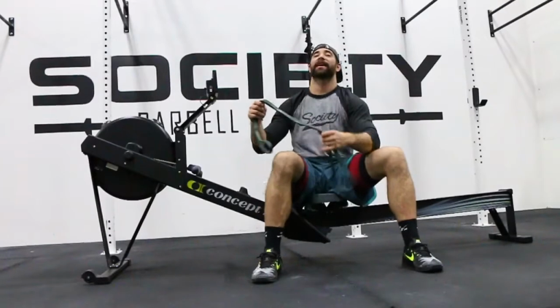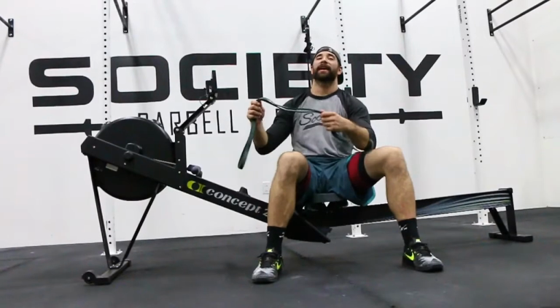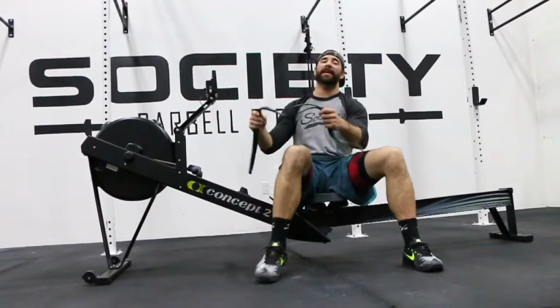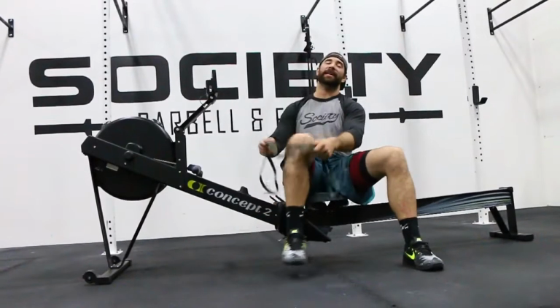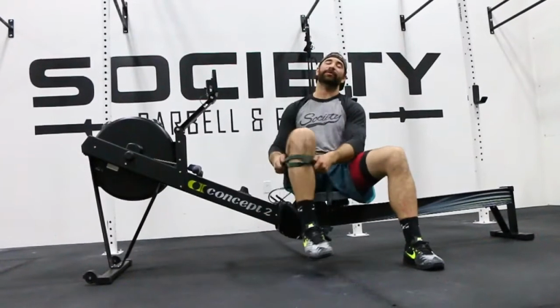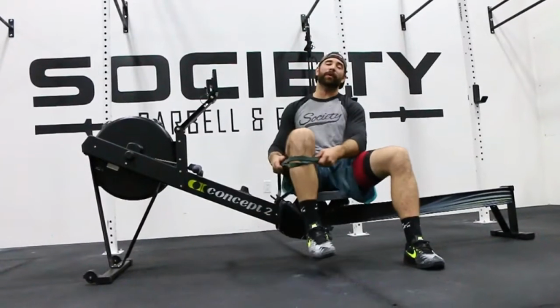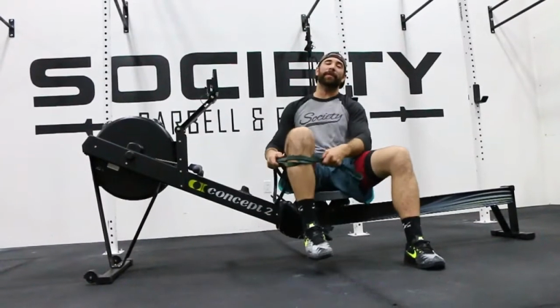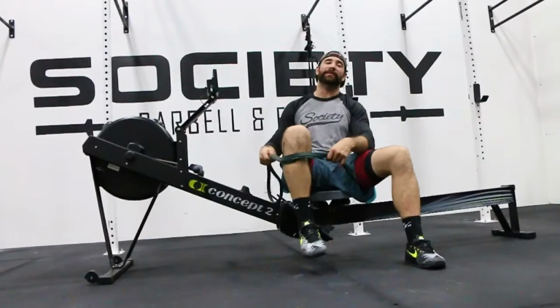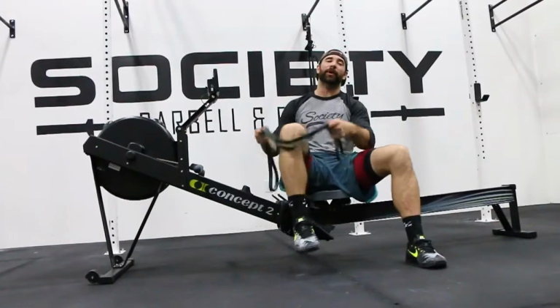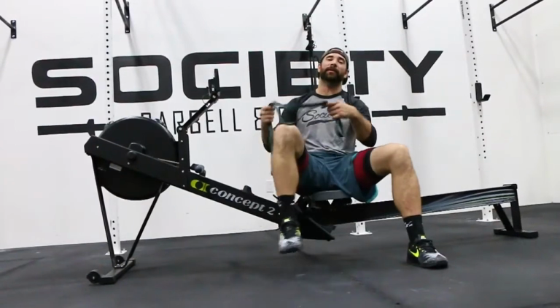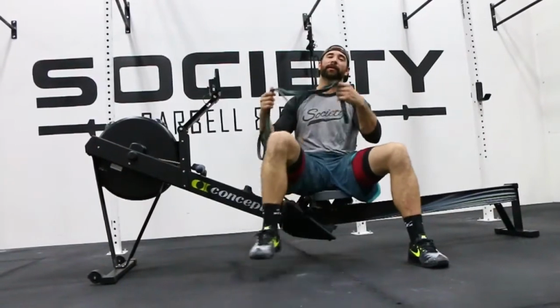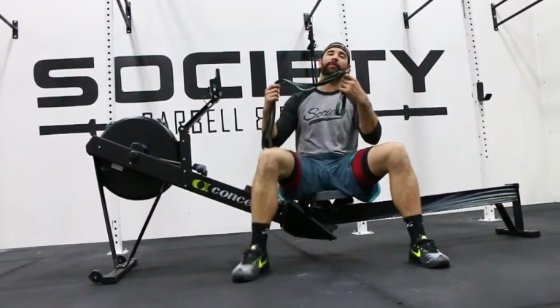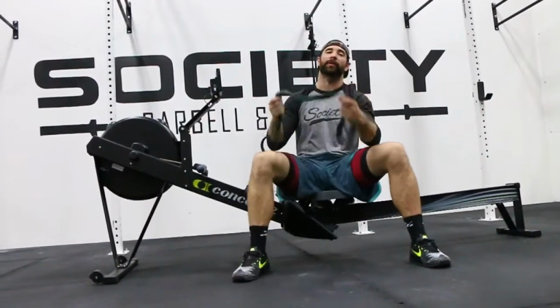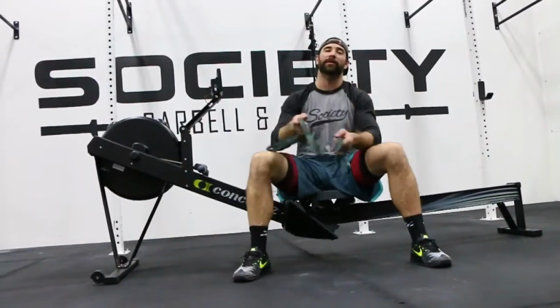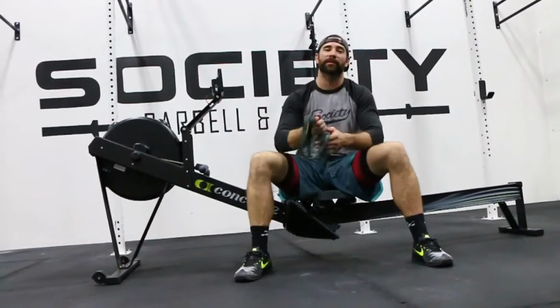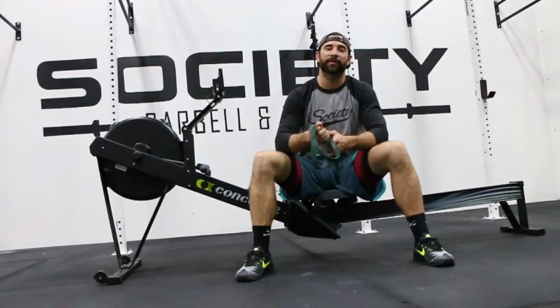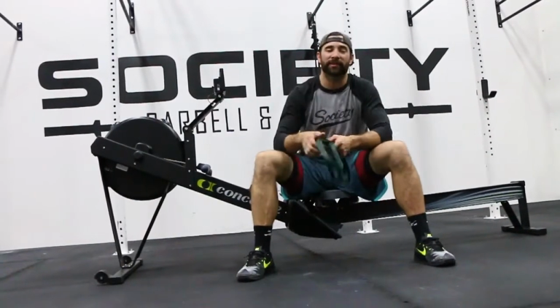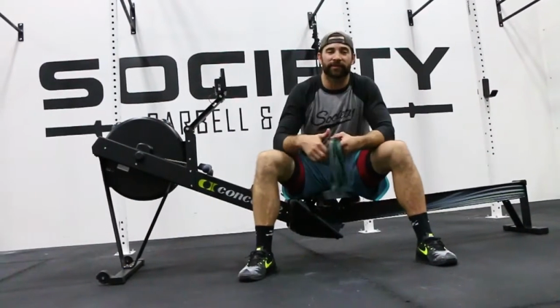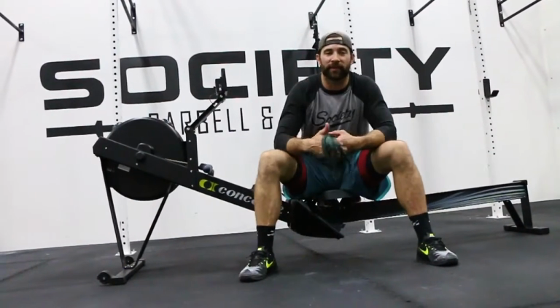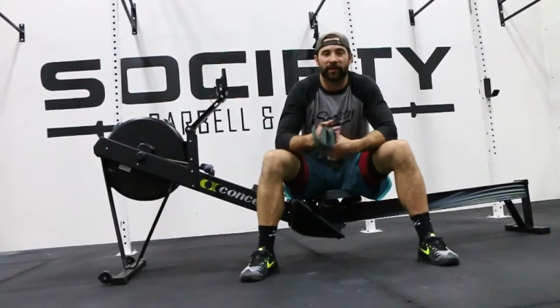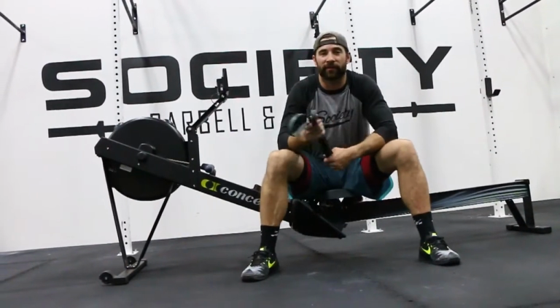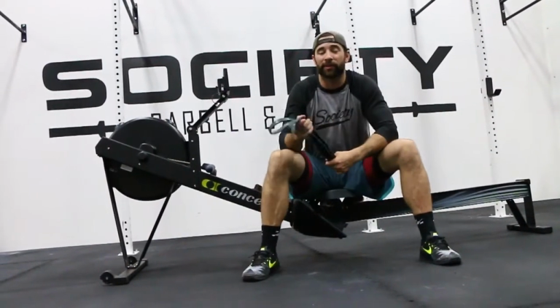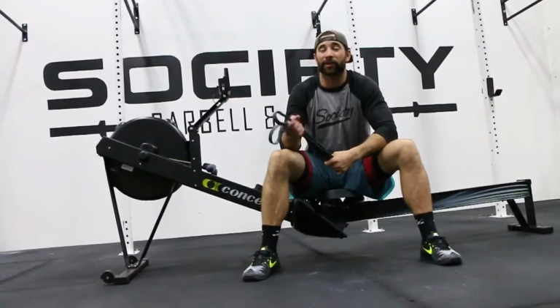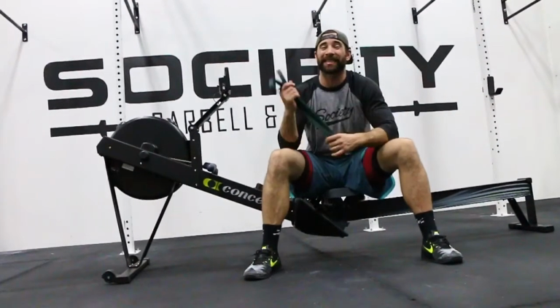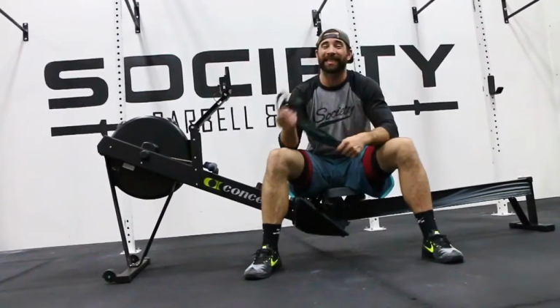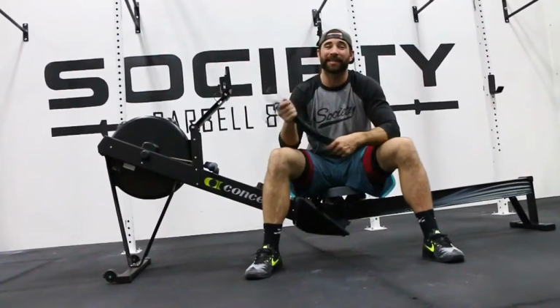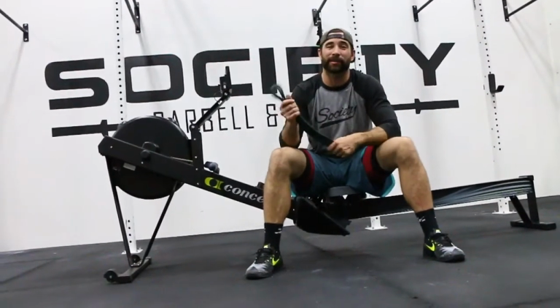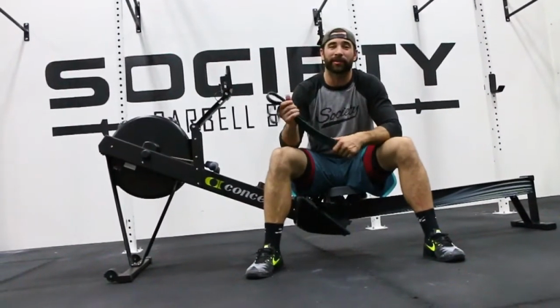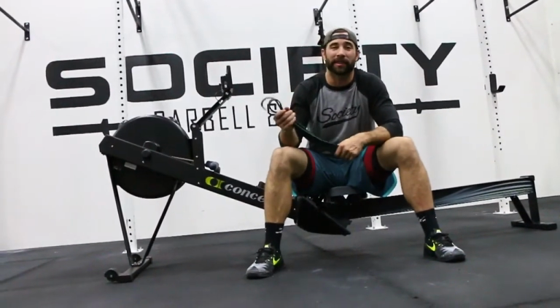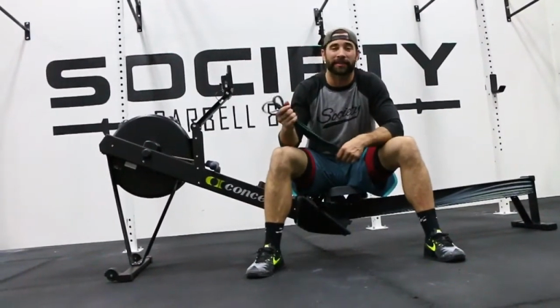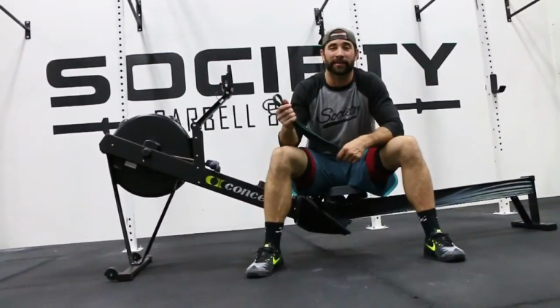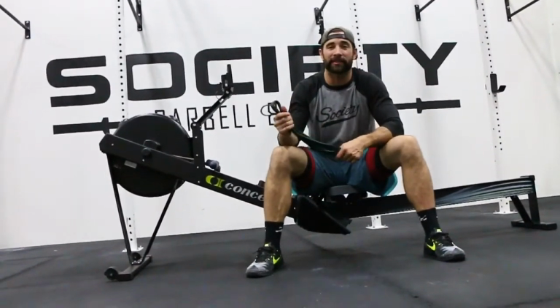Hey guys, welcome back to WADDOC Project 365, episode 960.